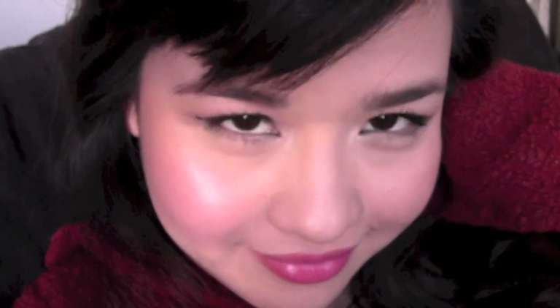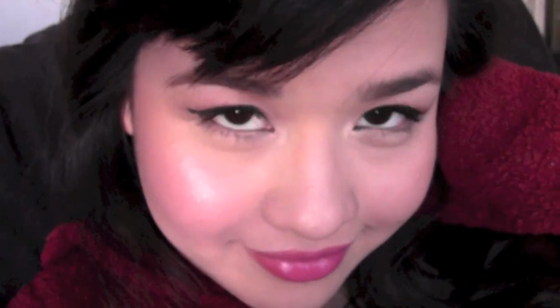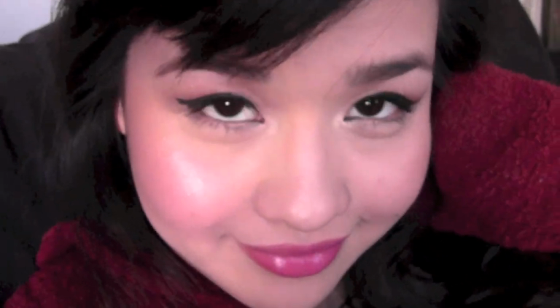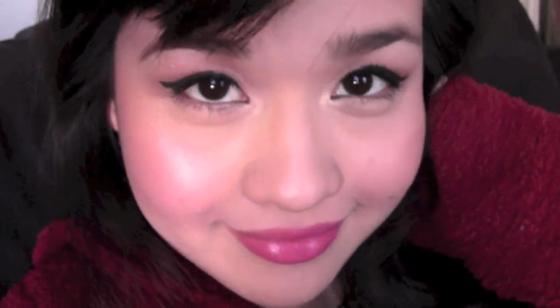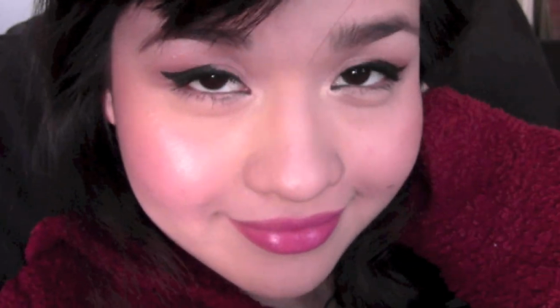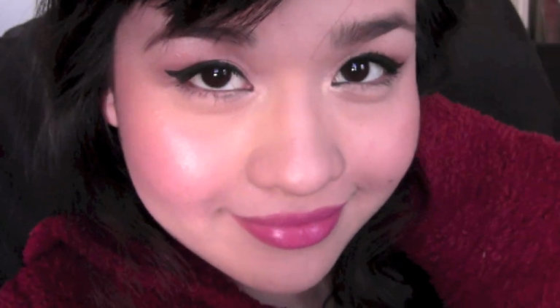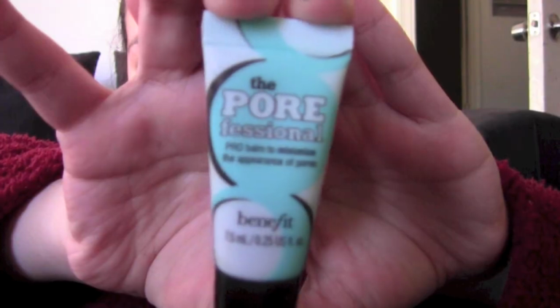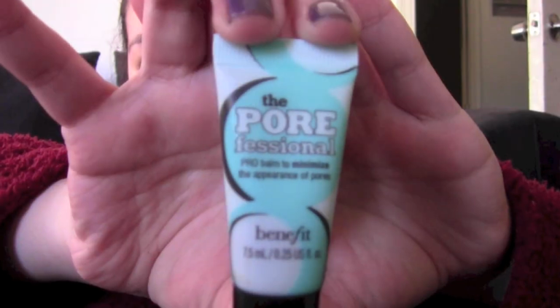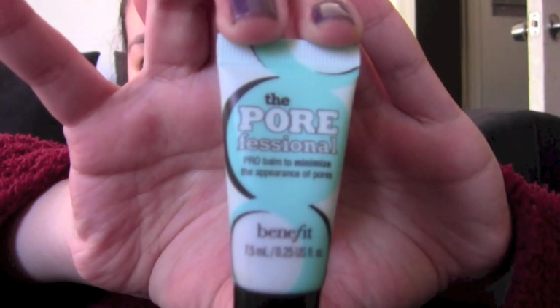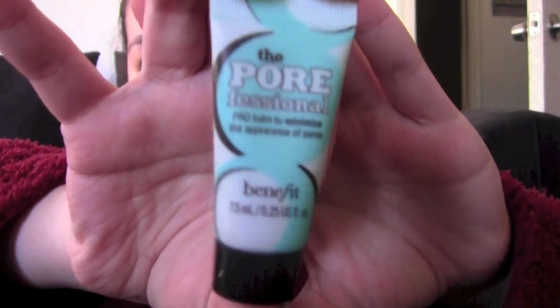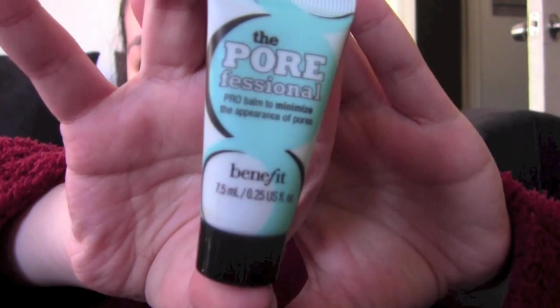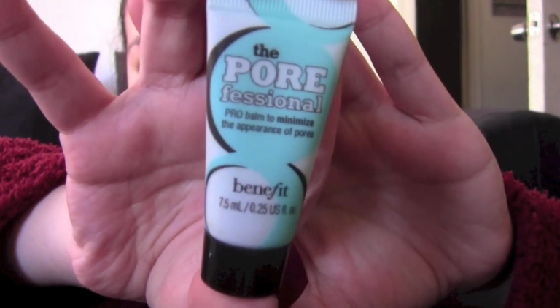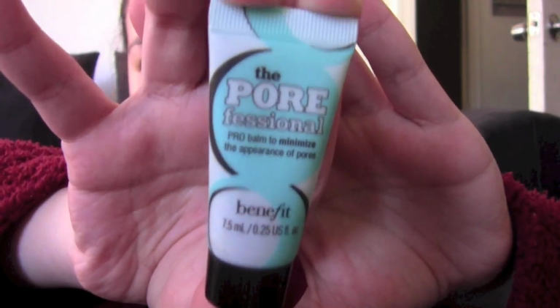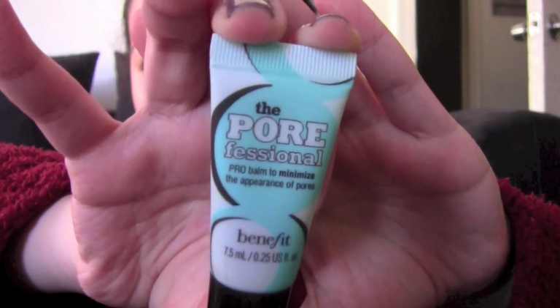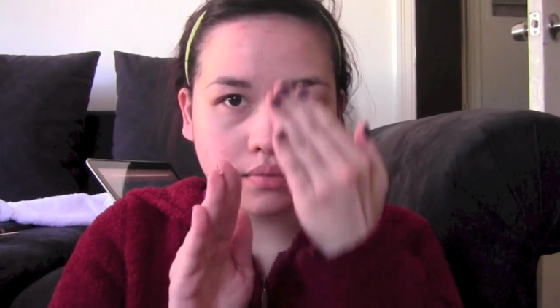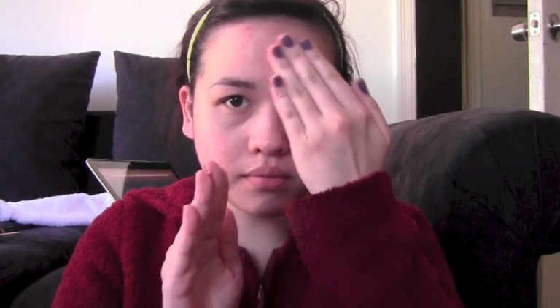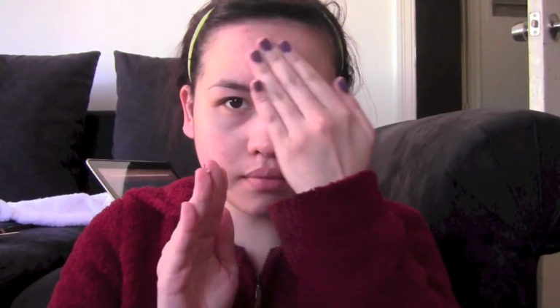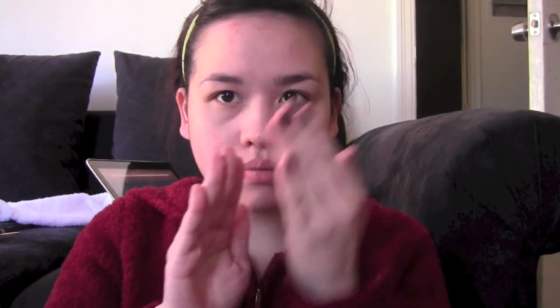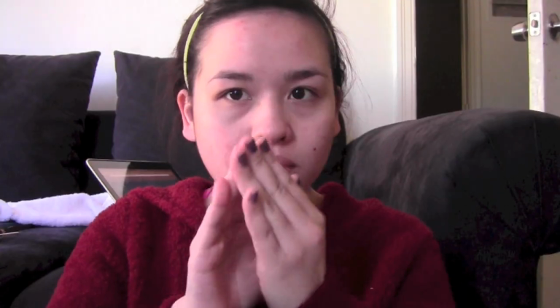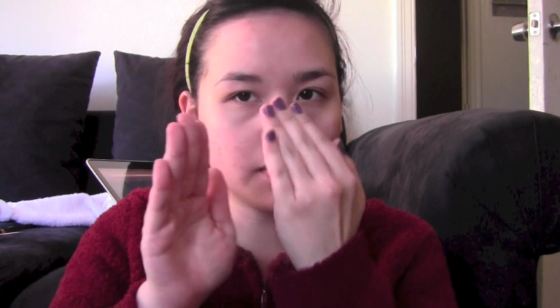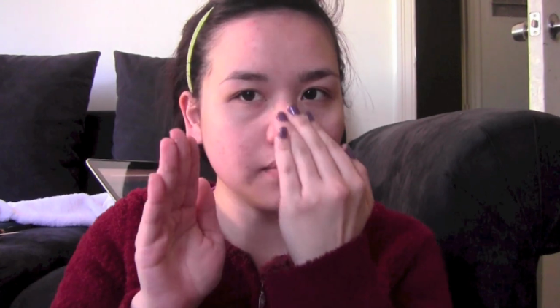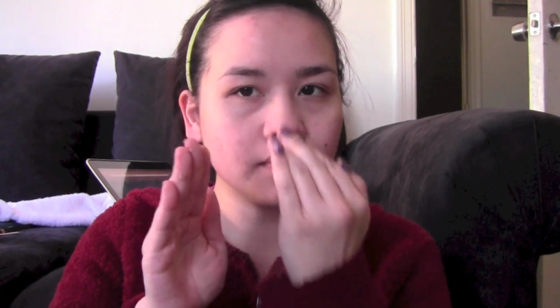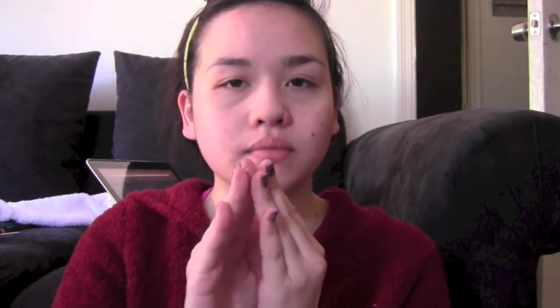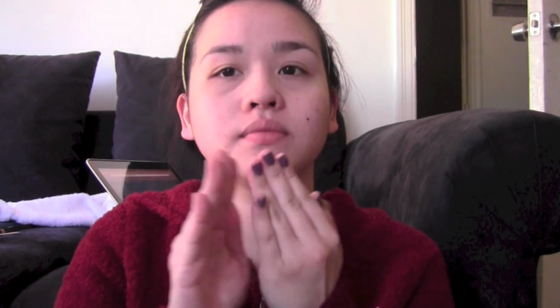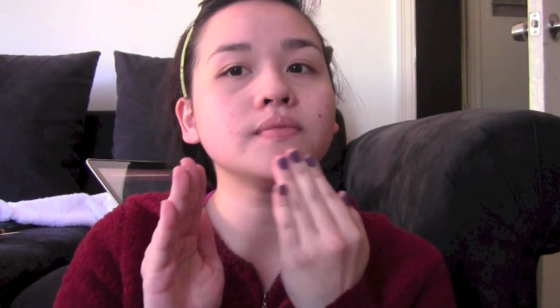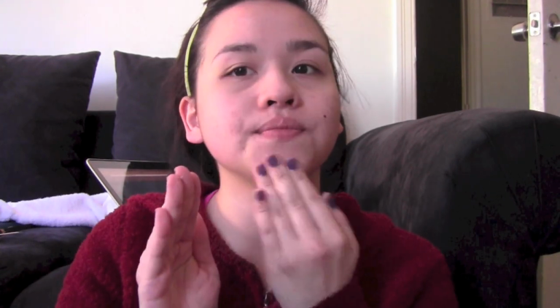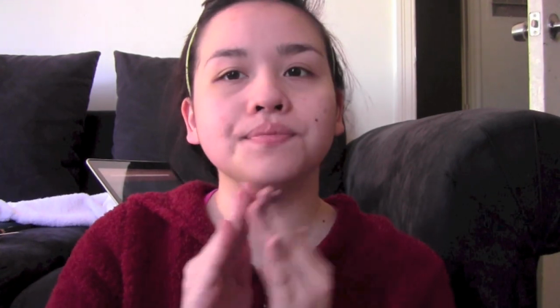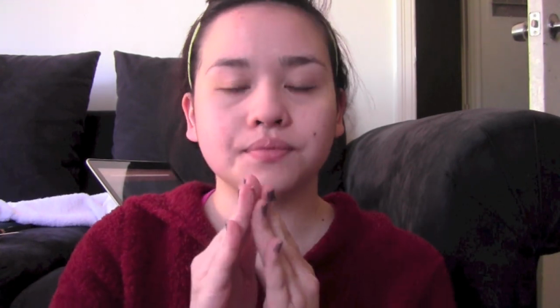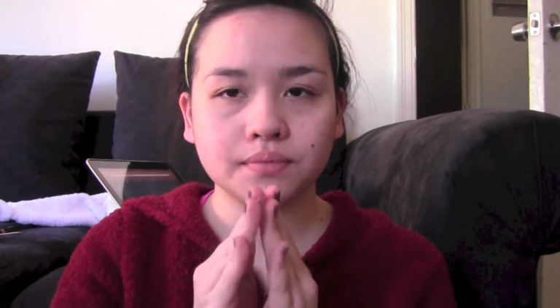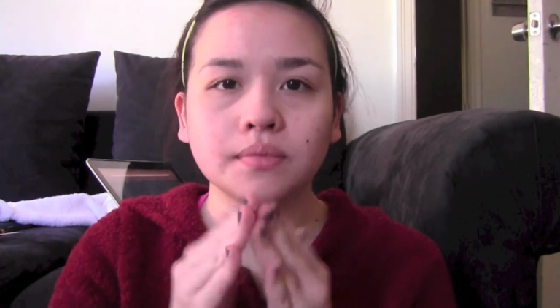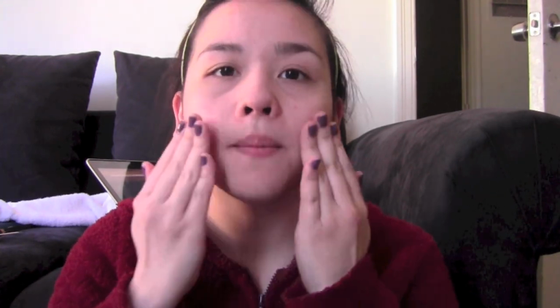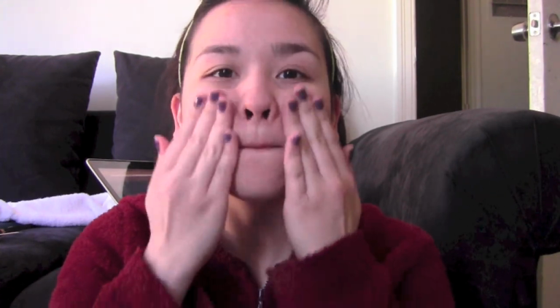I'm starting off by putting primer all over my face. I'm using Porefessional by Benefit.